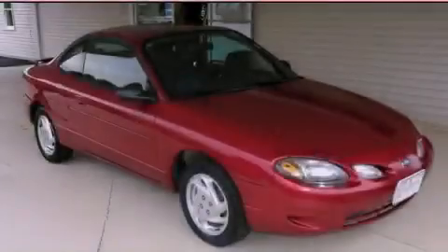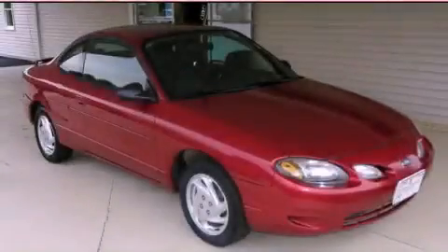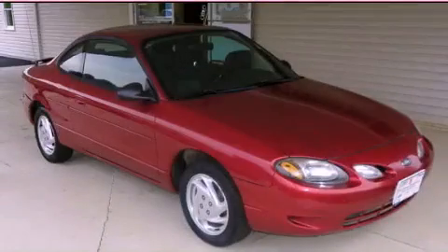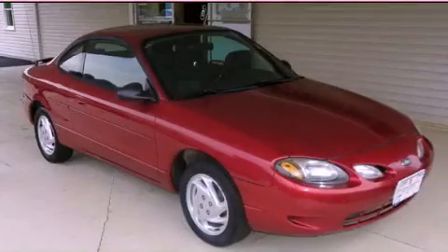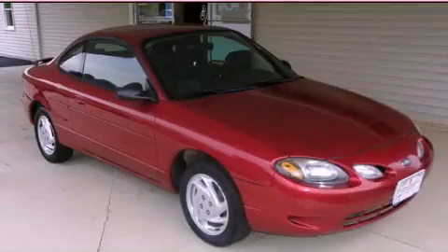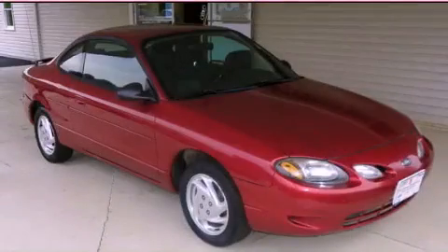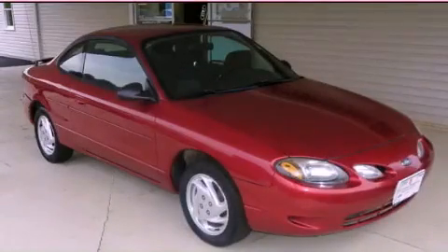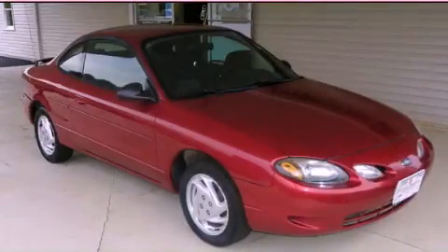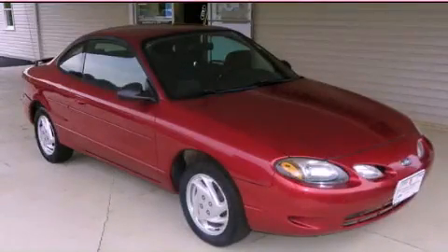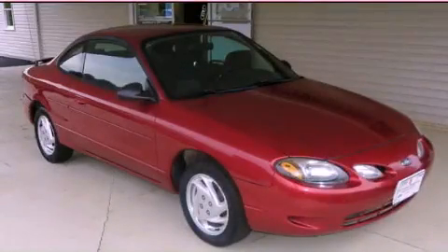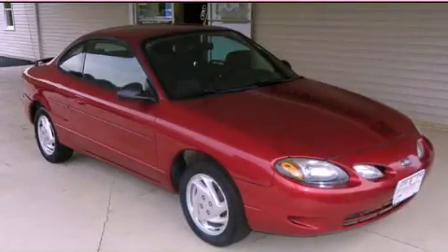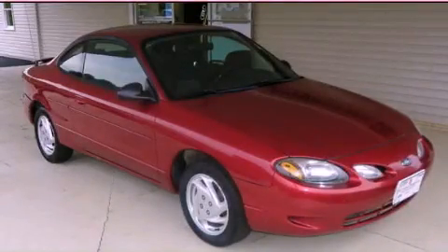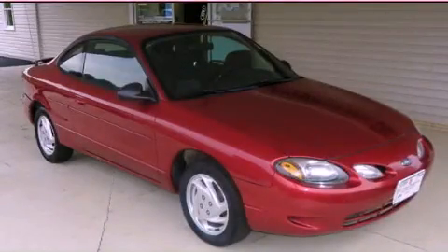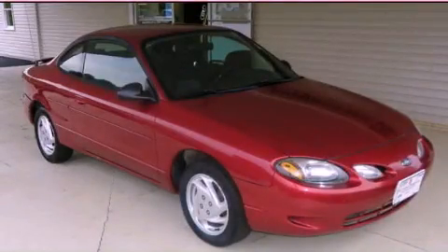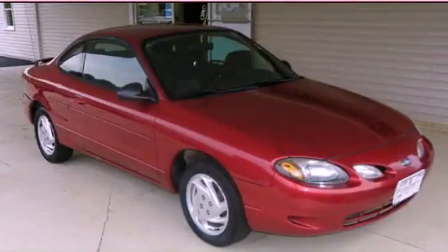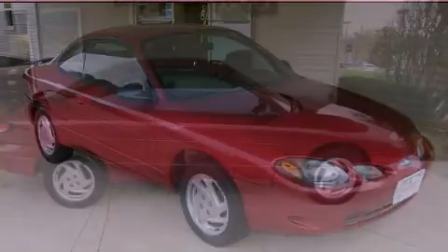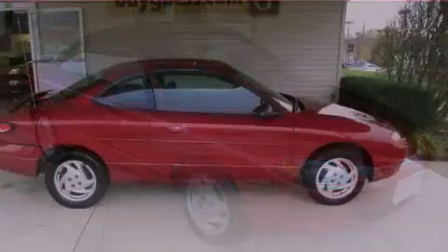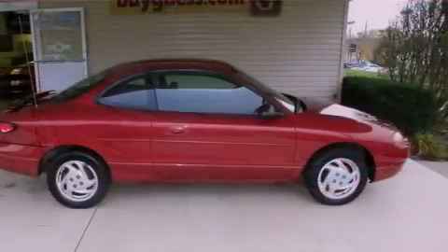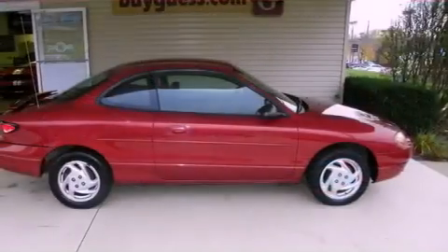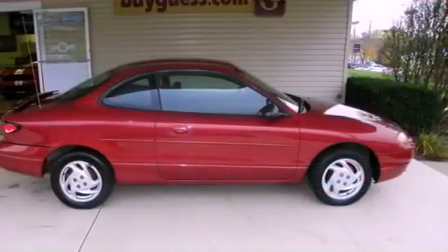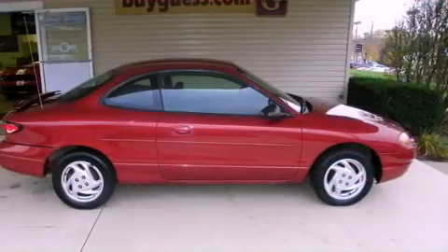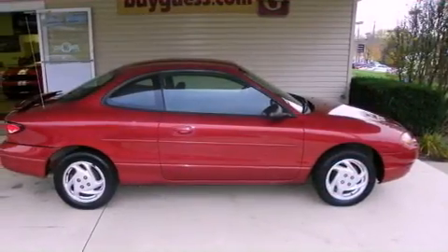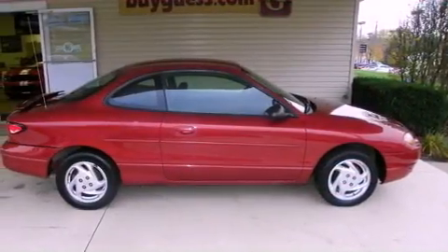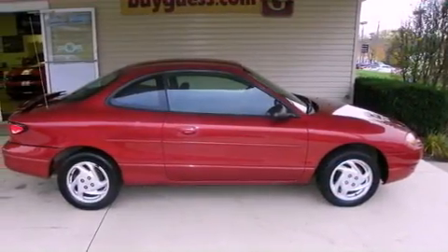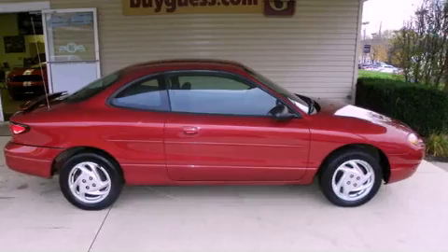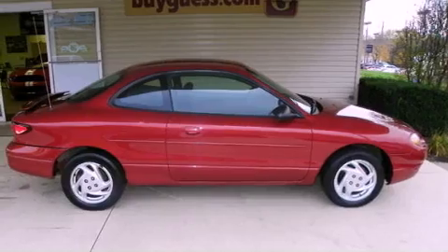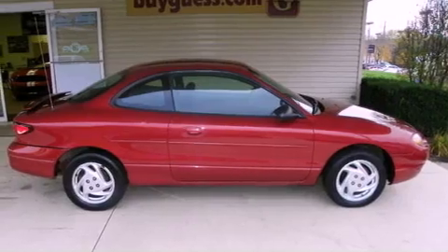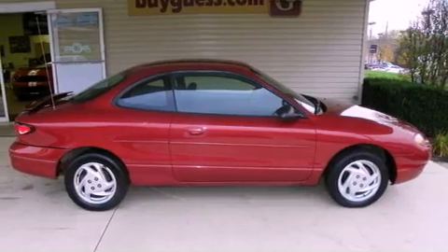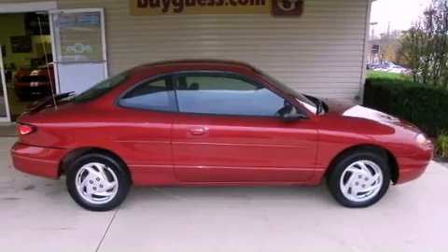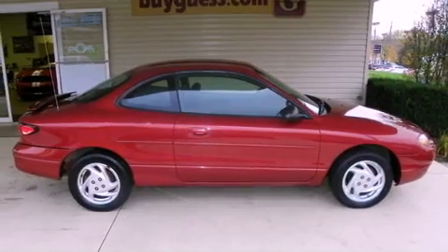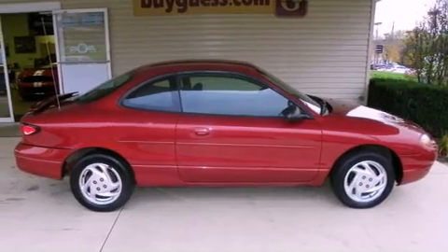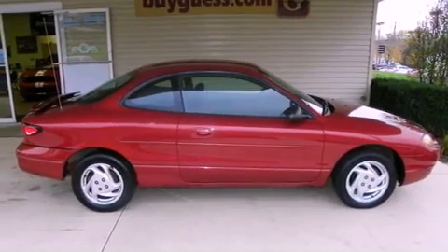This is a 2002 Ford Escort. It features a four-cylinder engine and an automatic transmission.